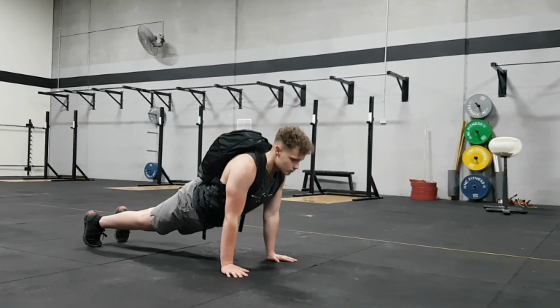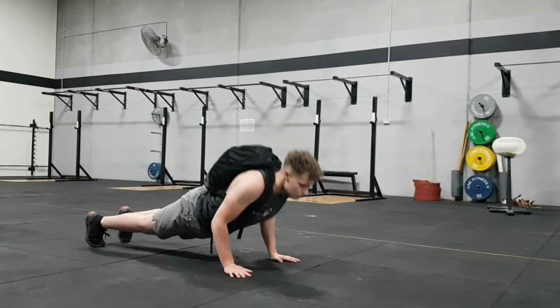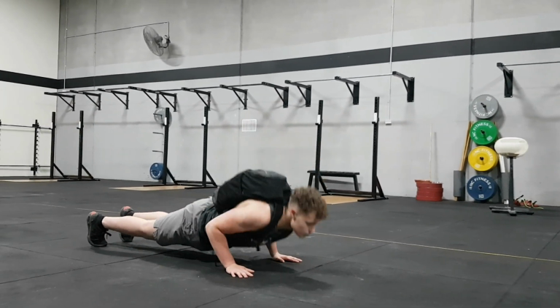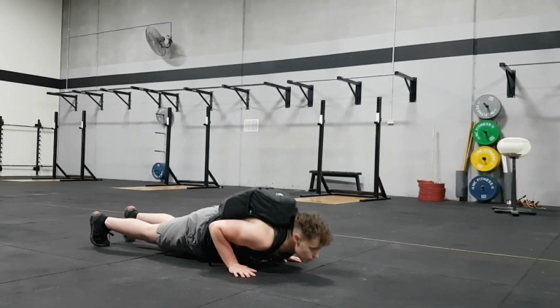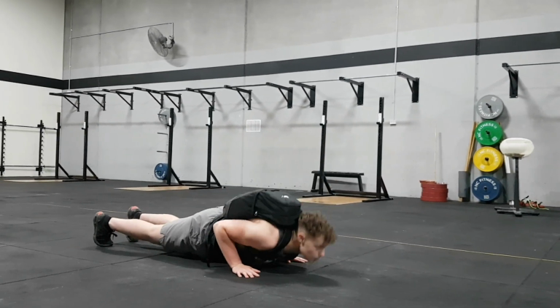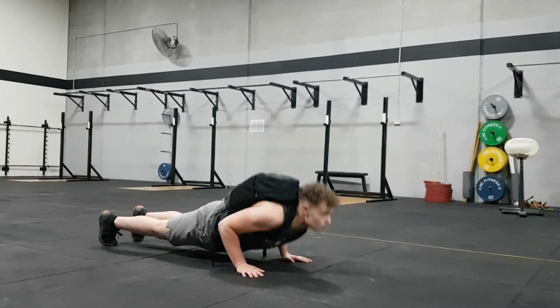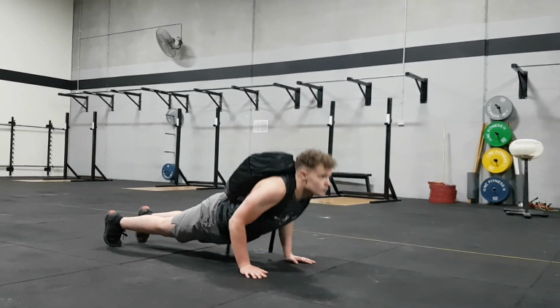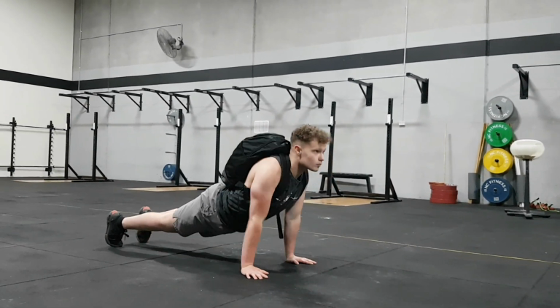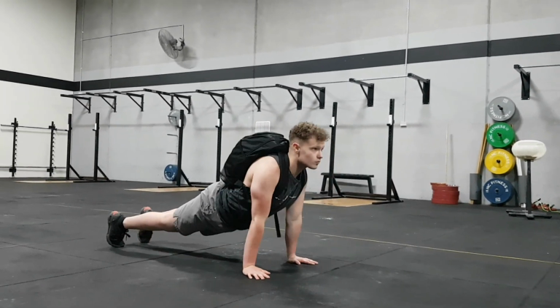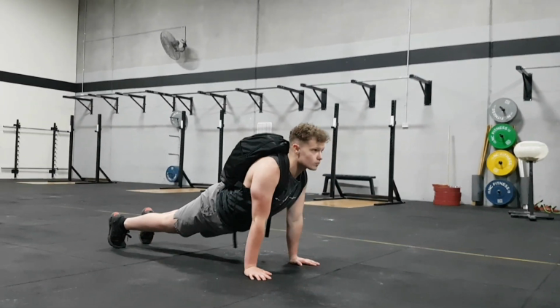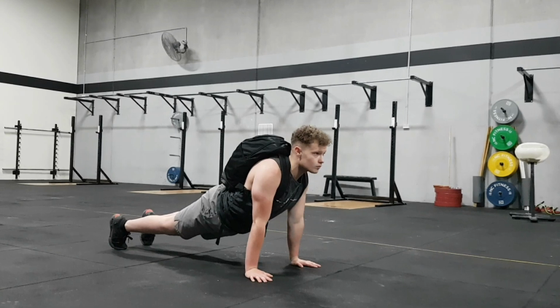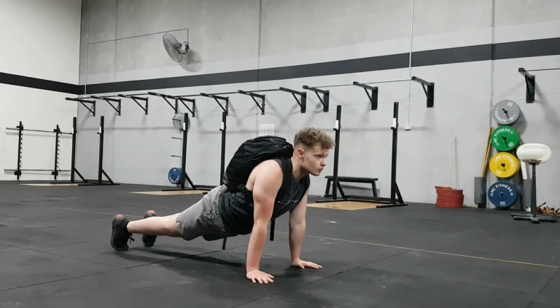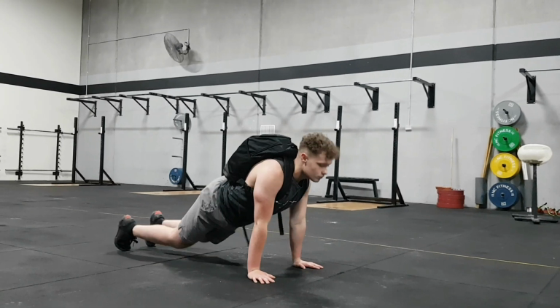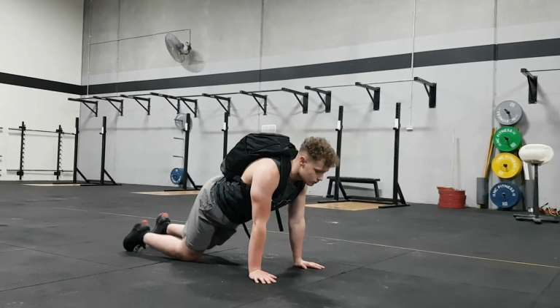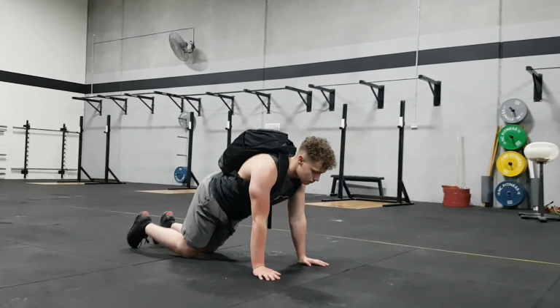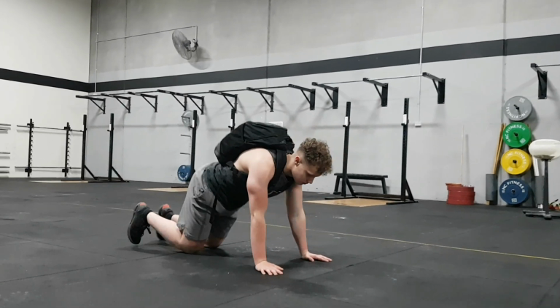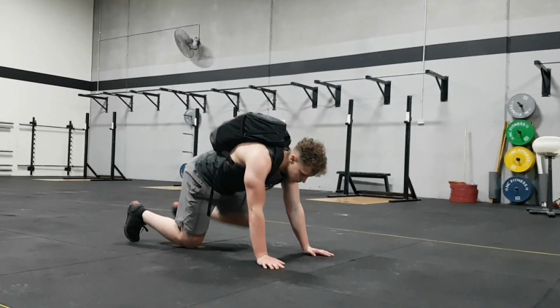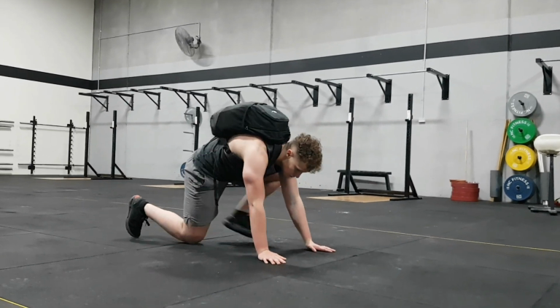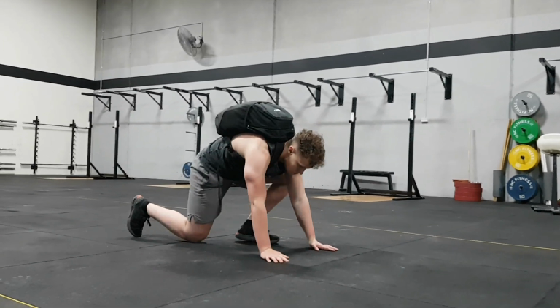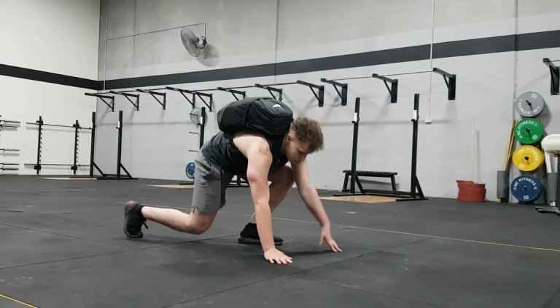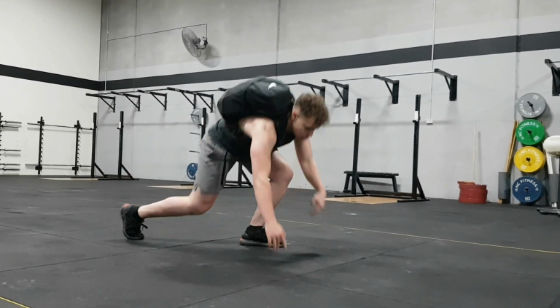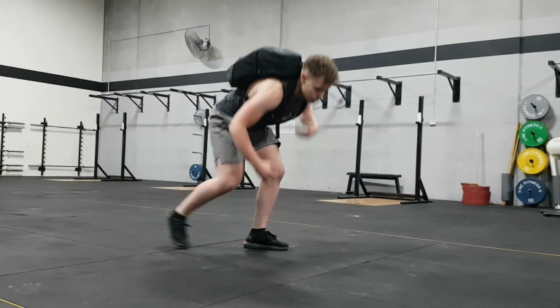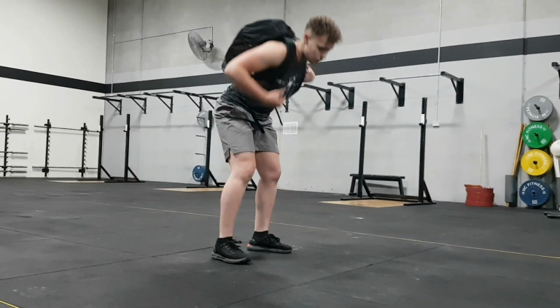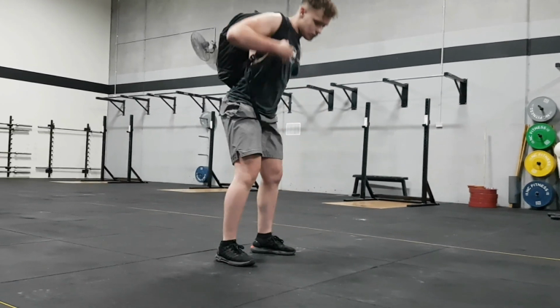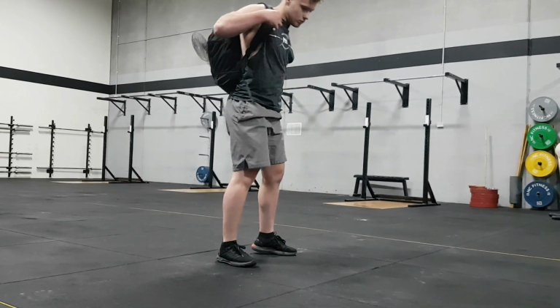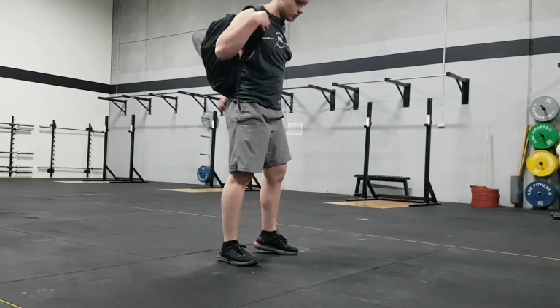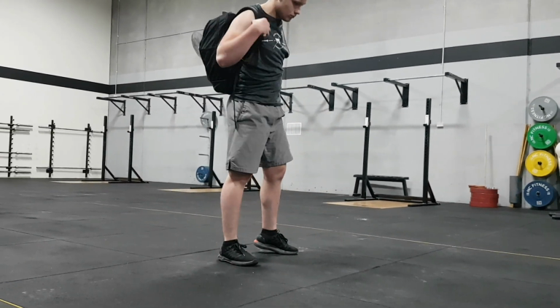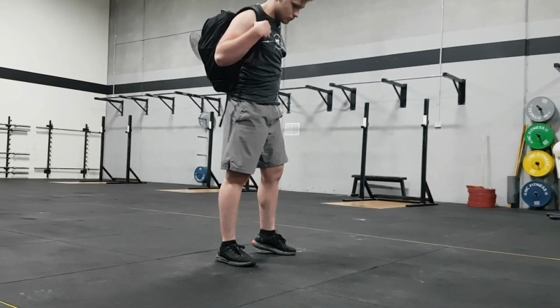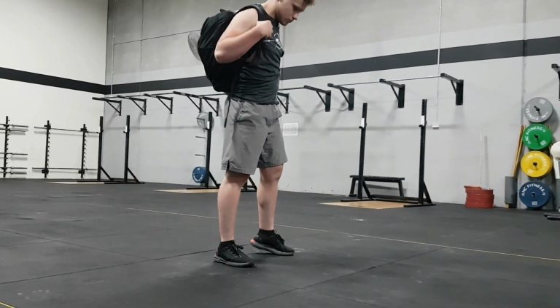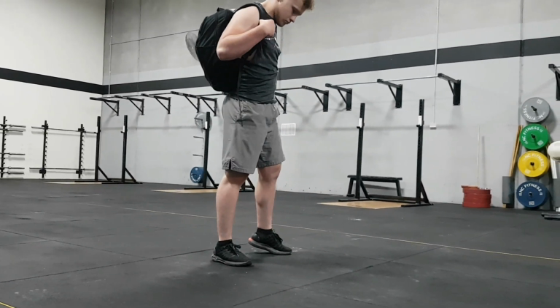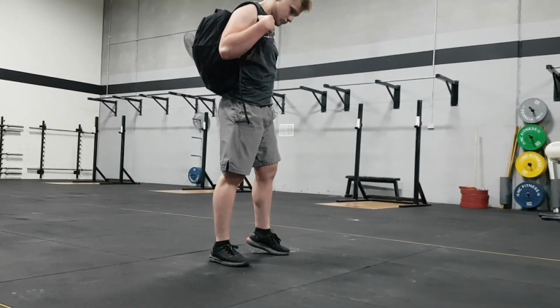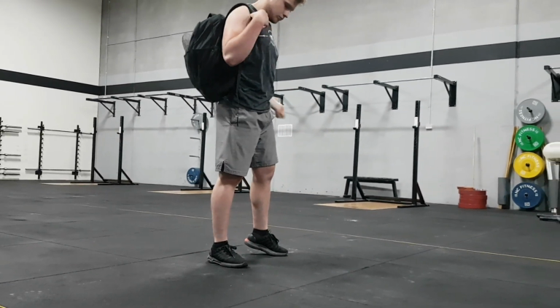Once you've completed the full 10 rounds, you will buy out with 25 up-downs again.